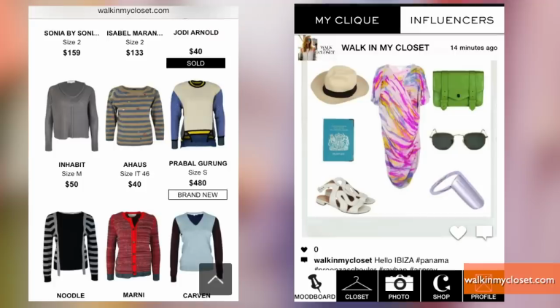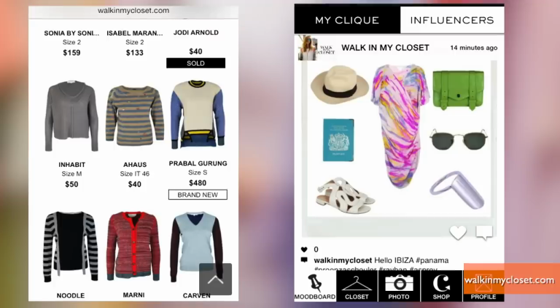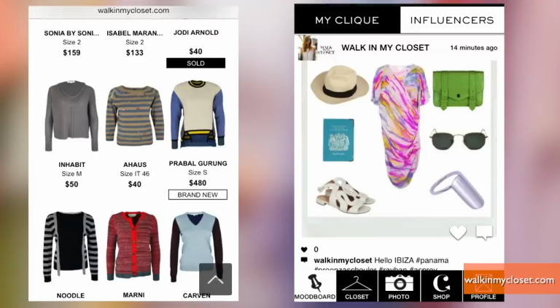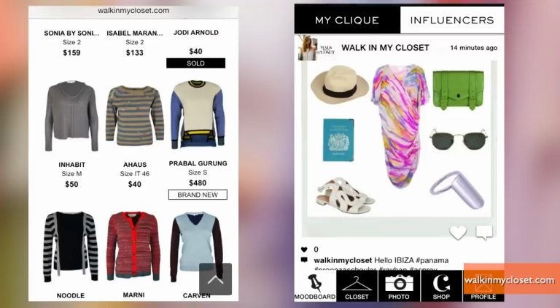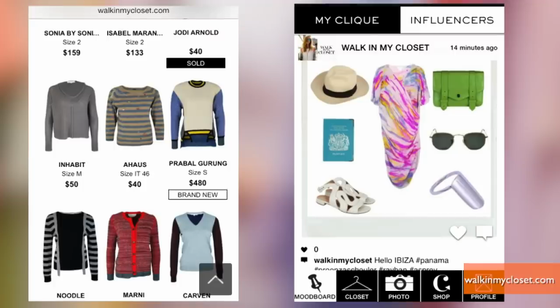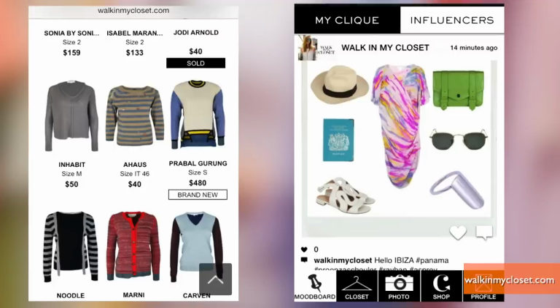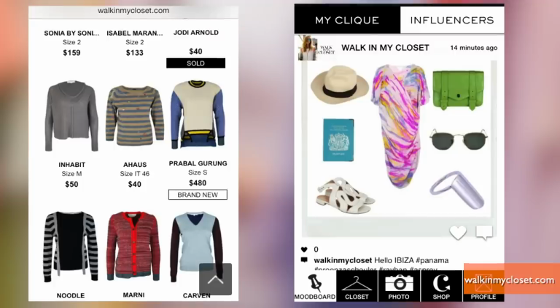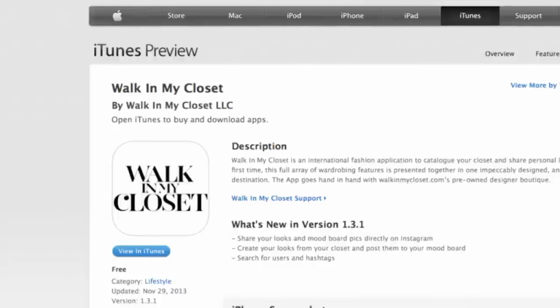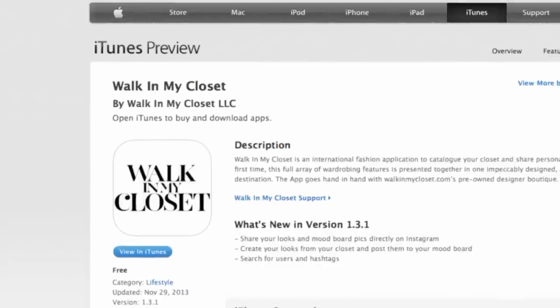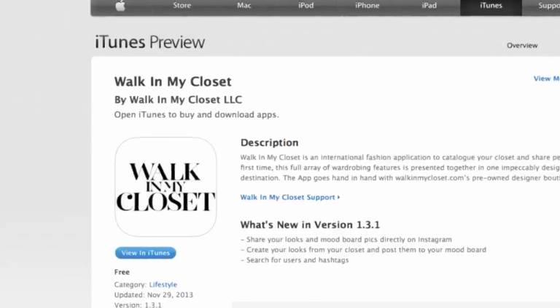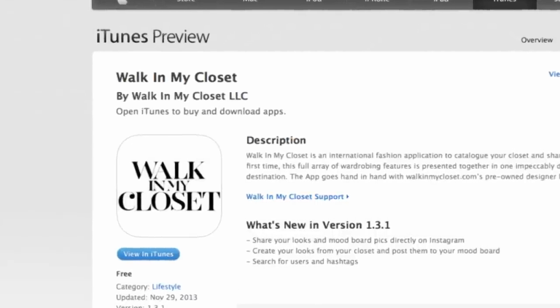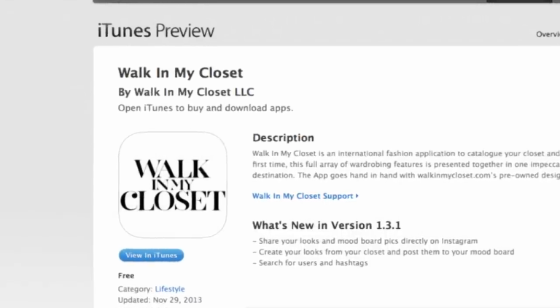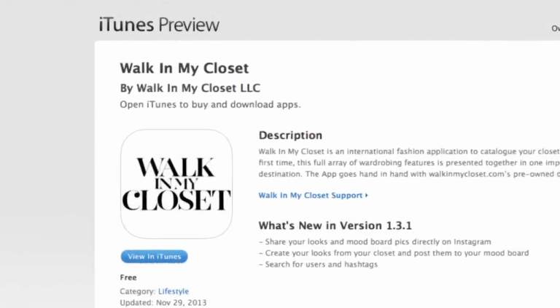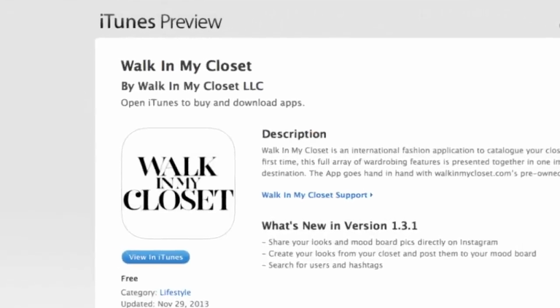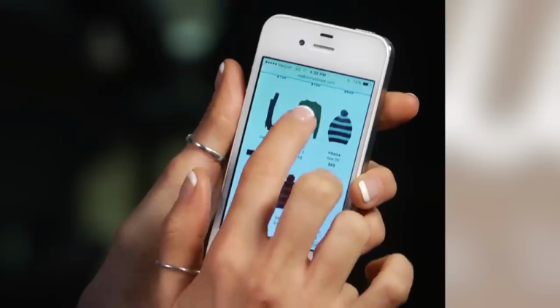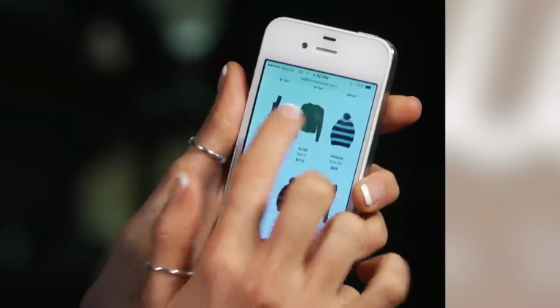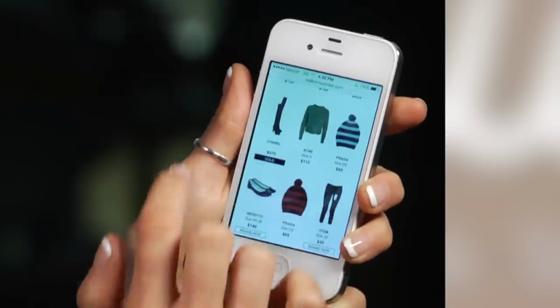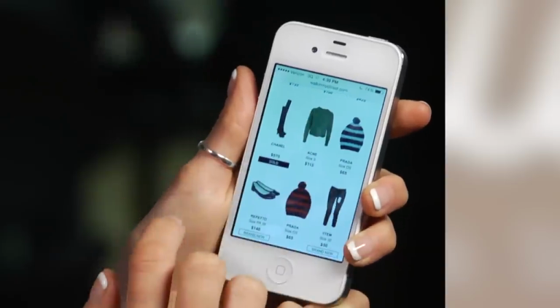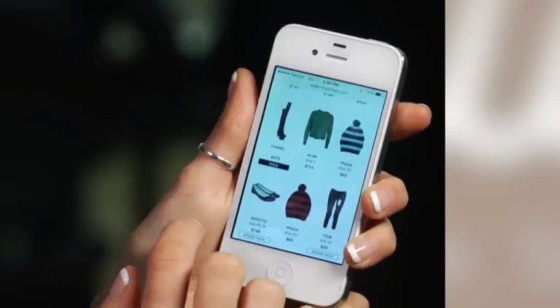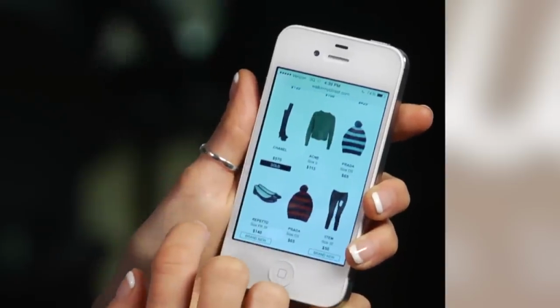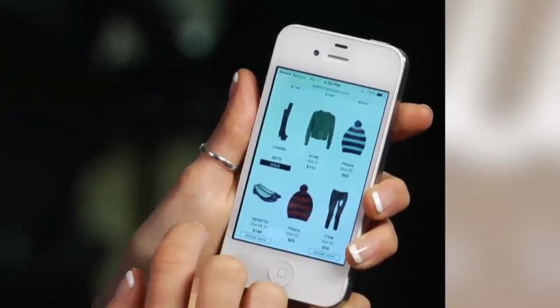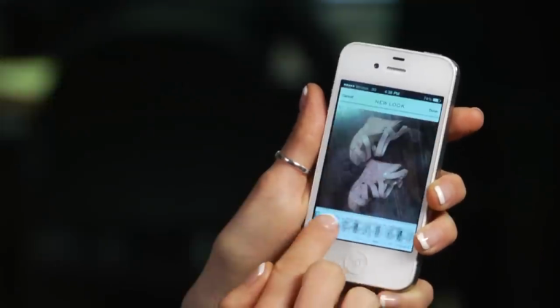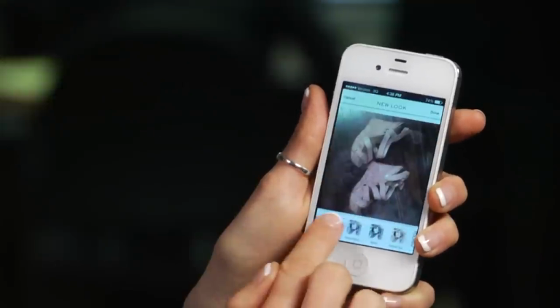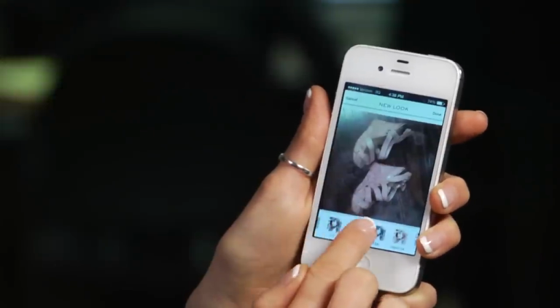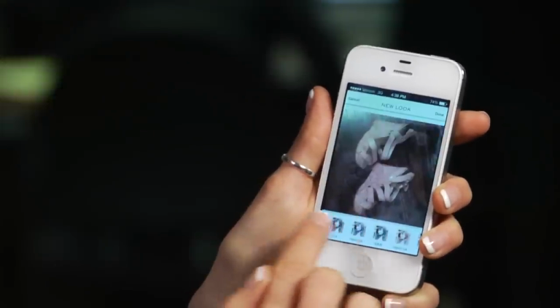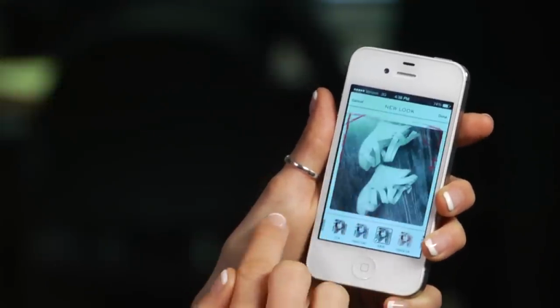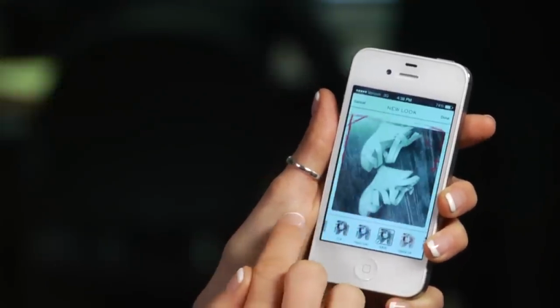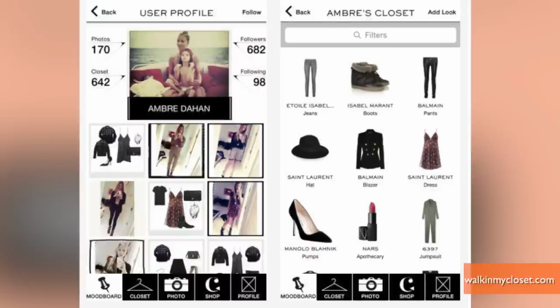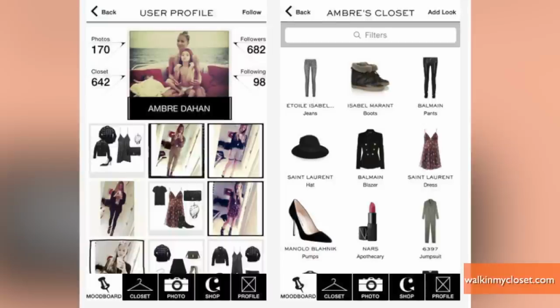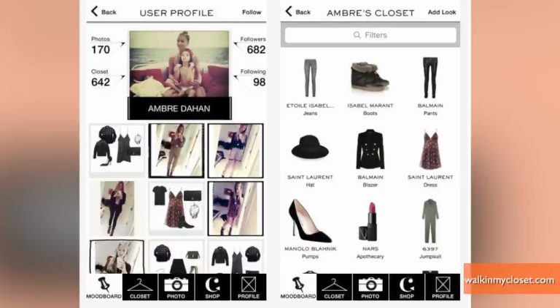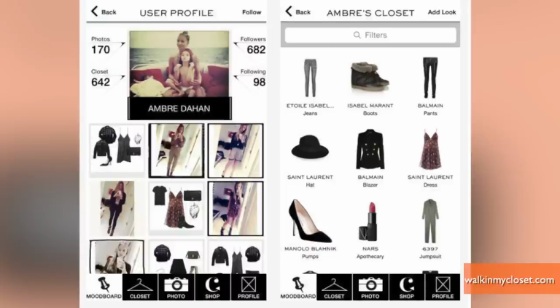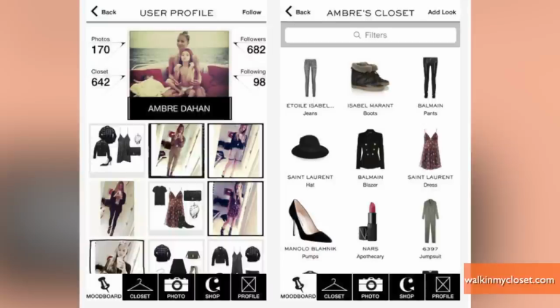Browse and shop pre-owned fashion with the Walk in My Closet app. You can add selections to your personal wish list, post your new favorites, and sell your items.